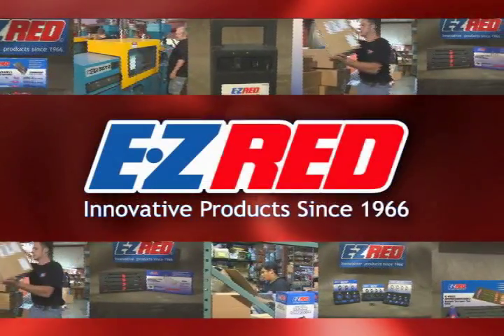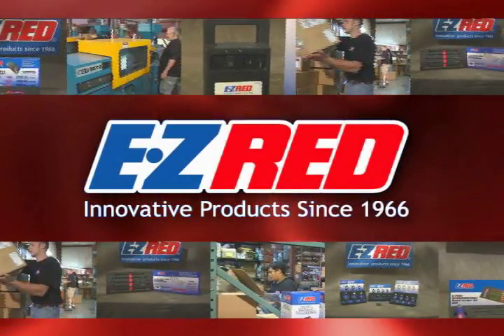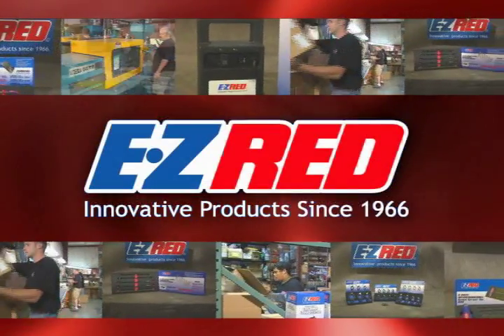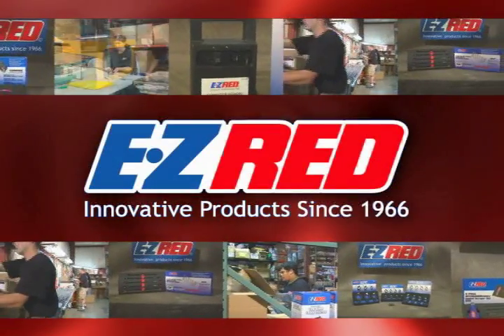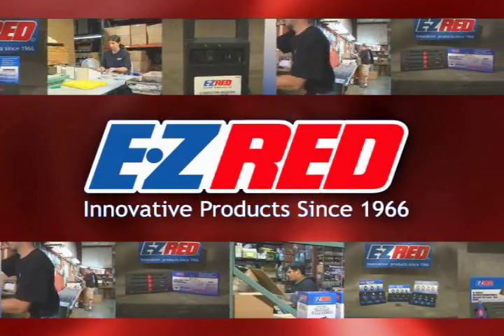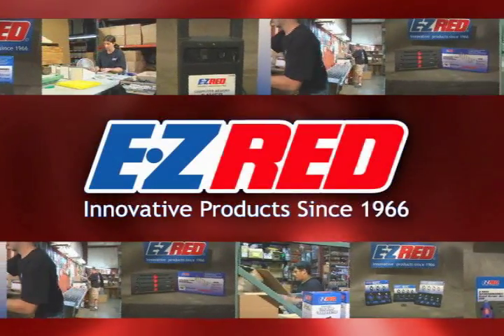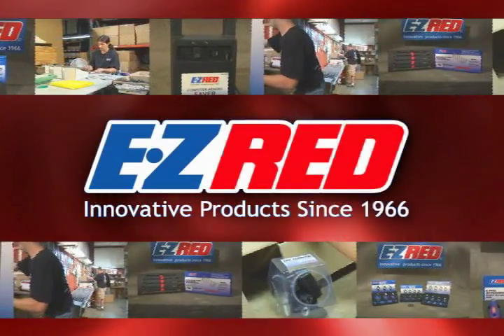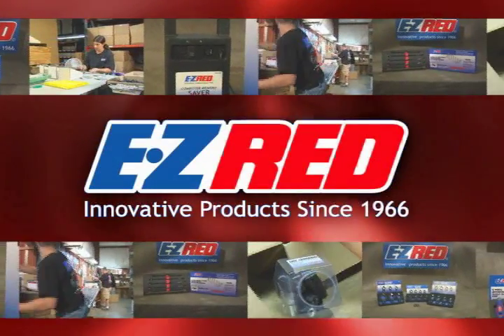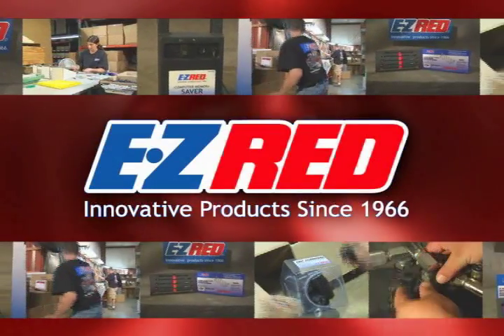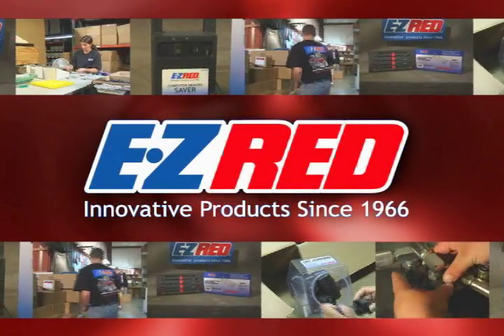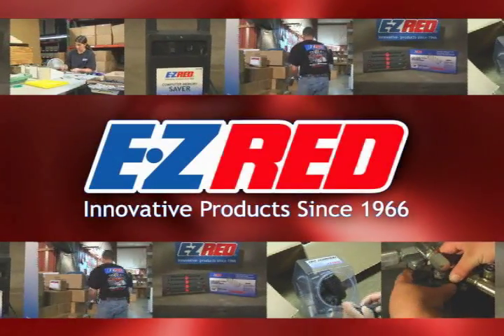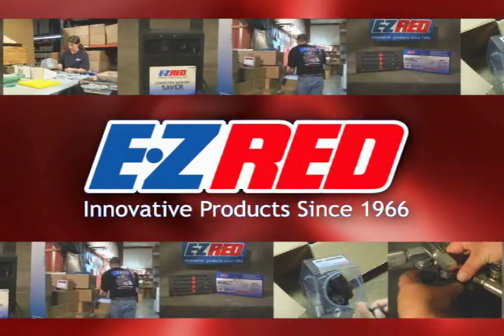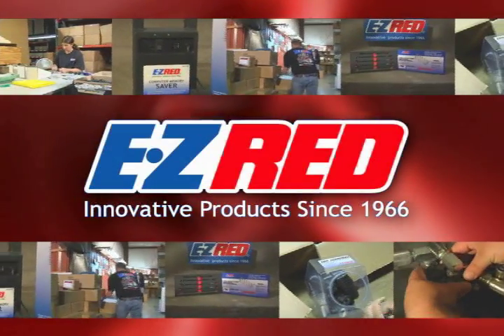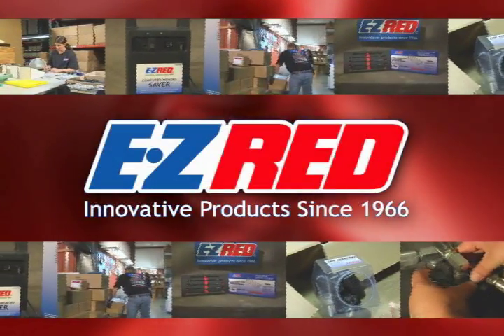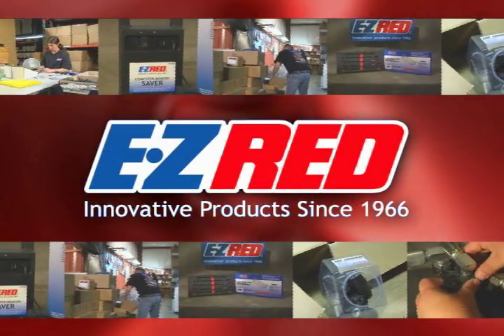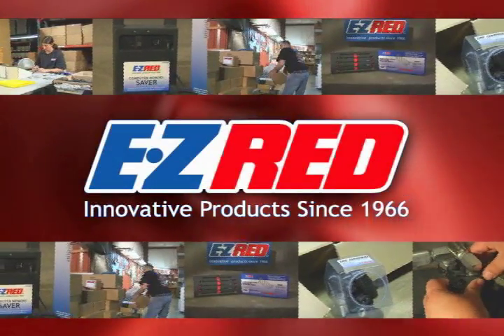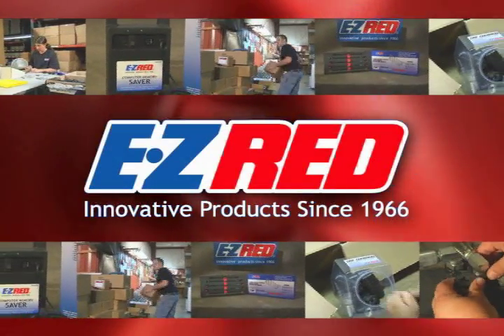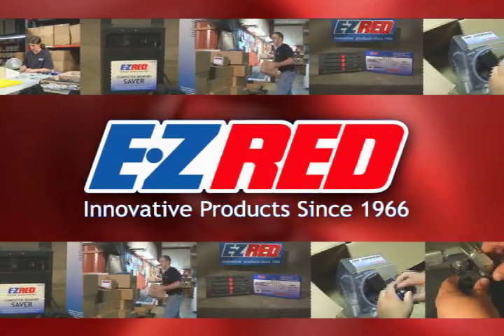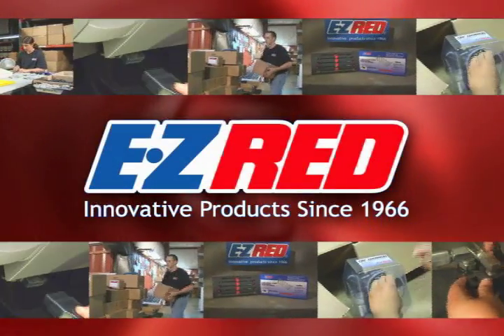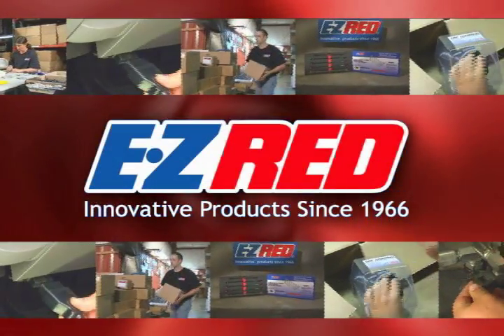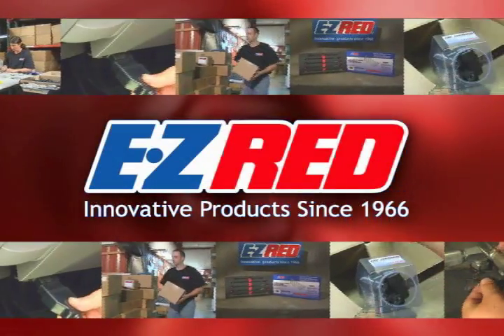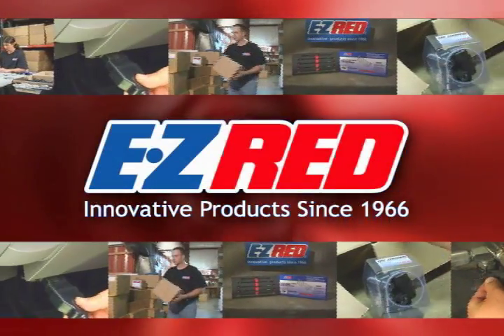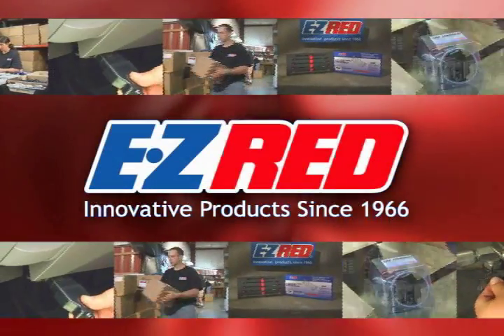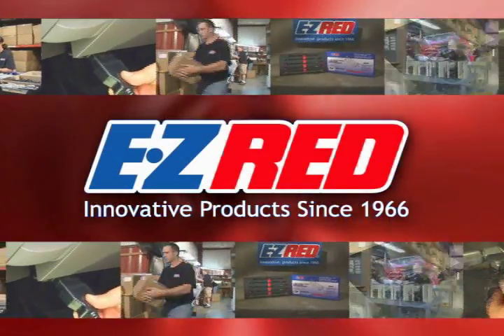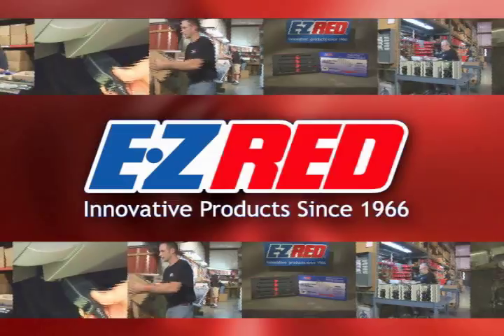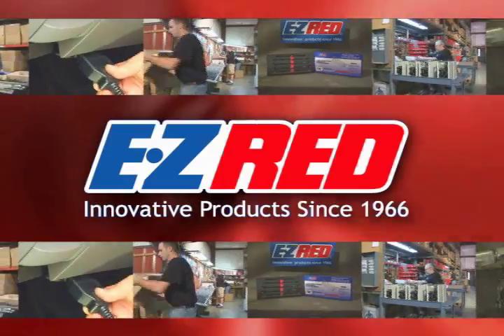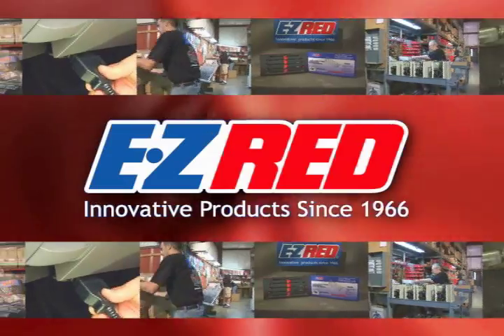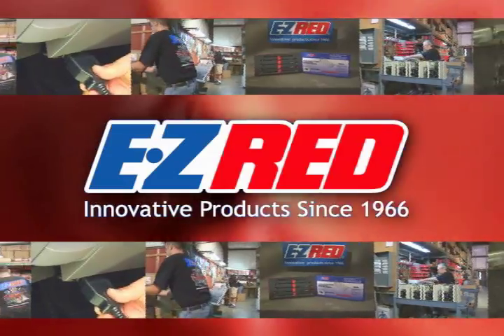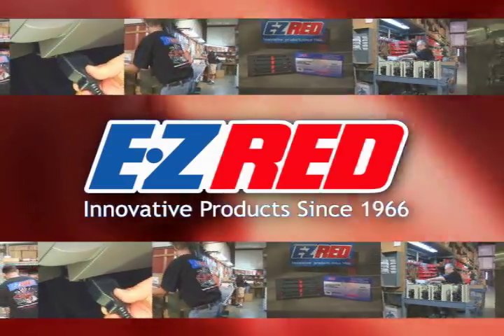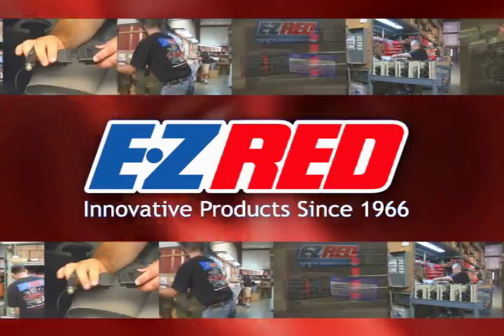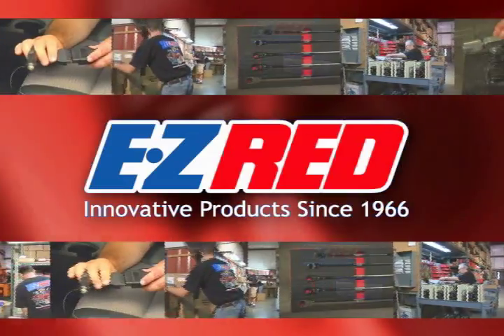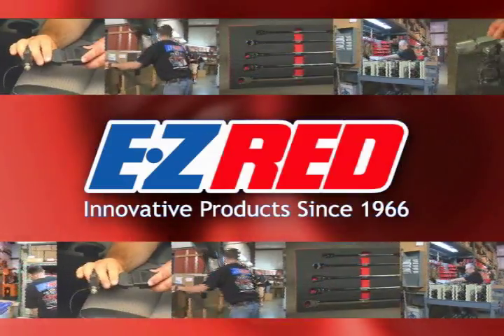Easy Red. Family owned. Offering innovative products since 1966.